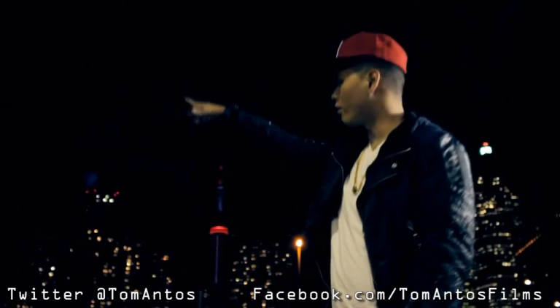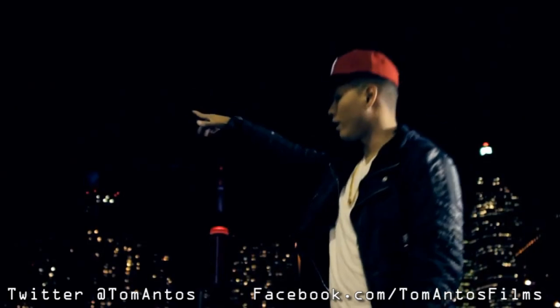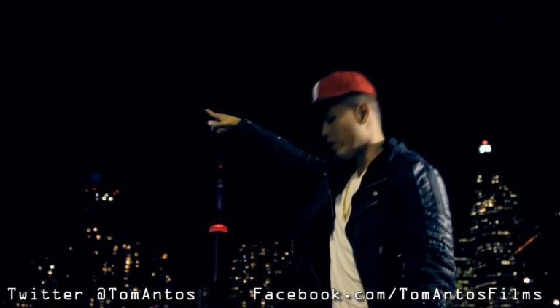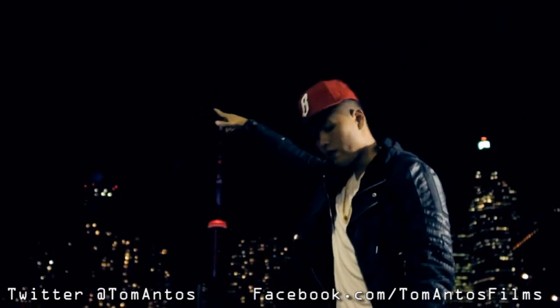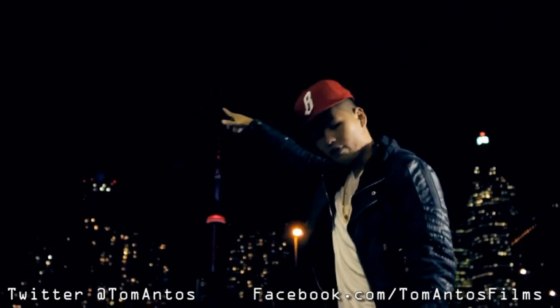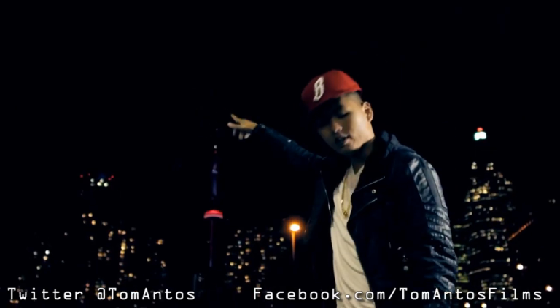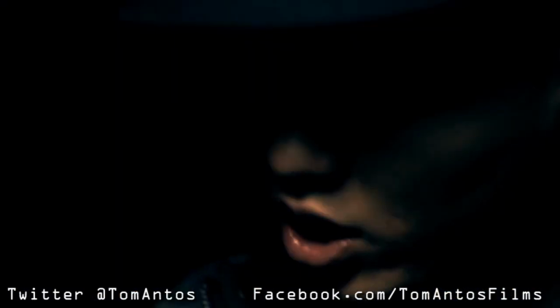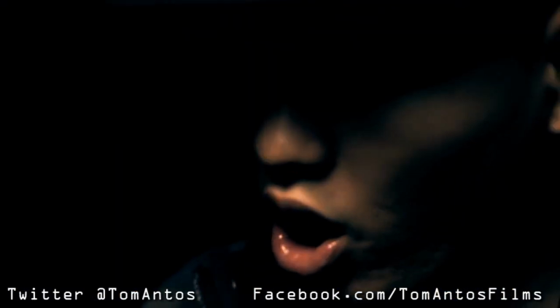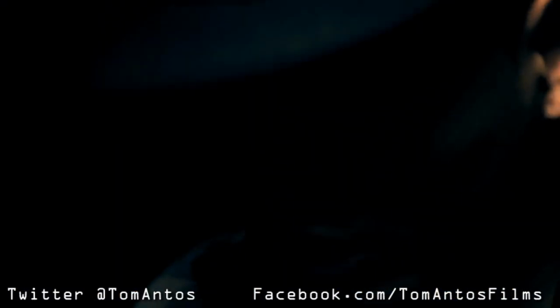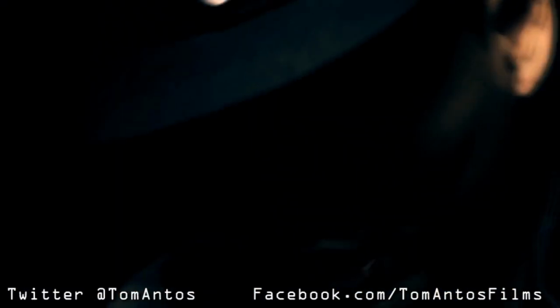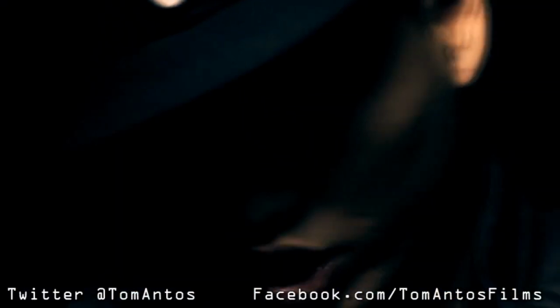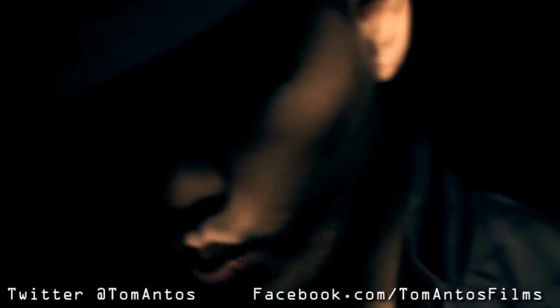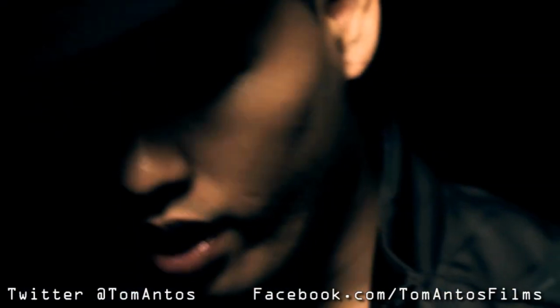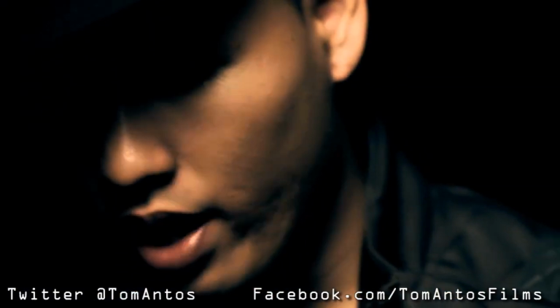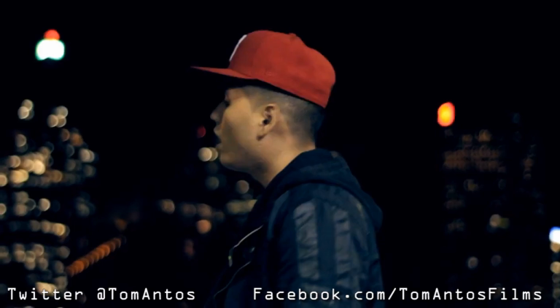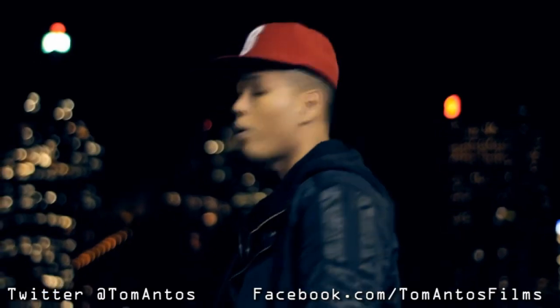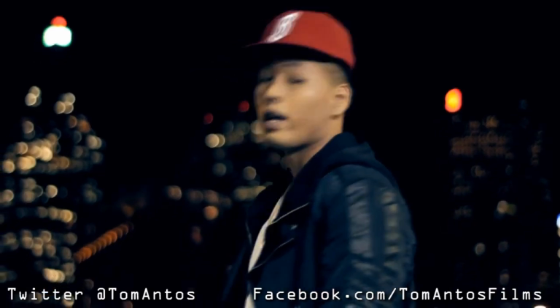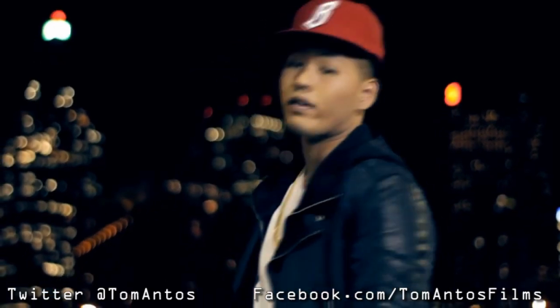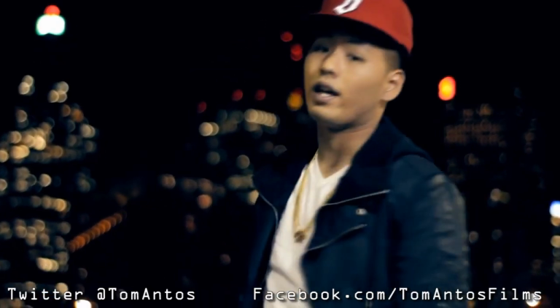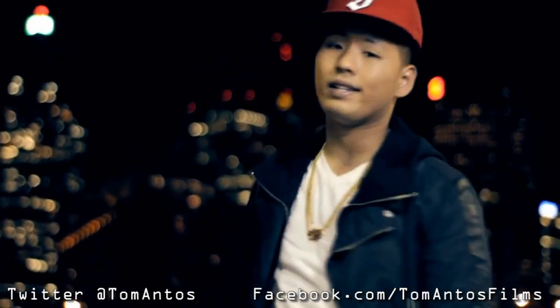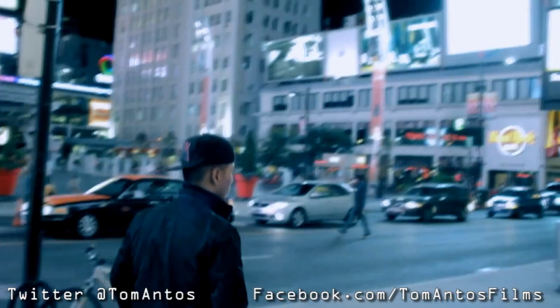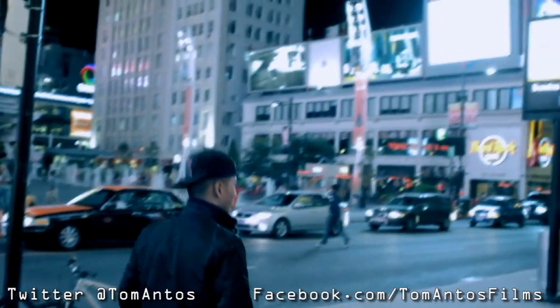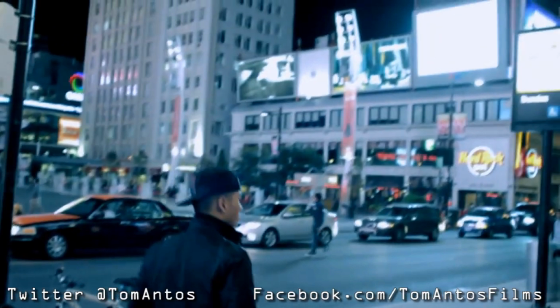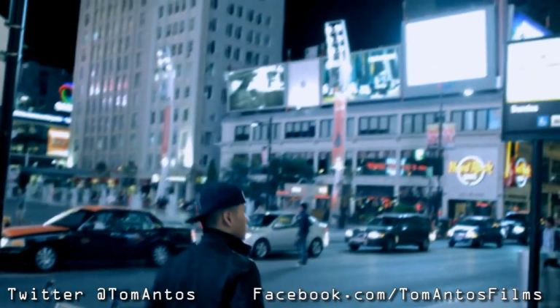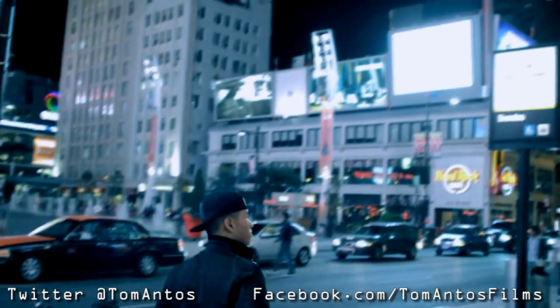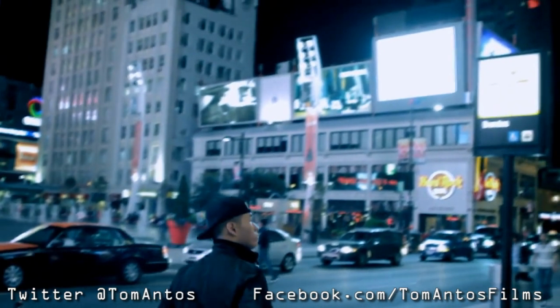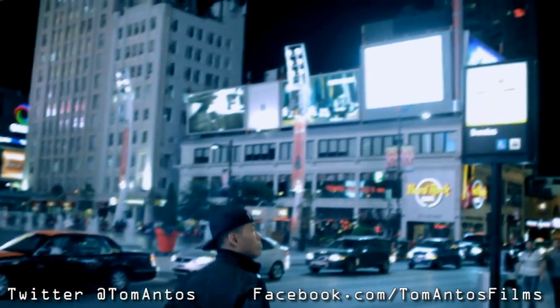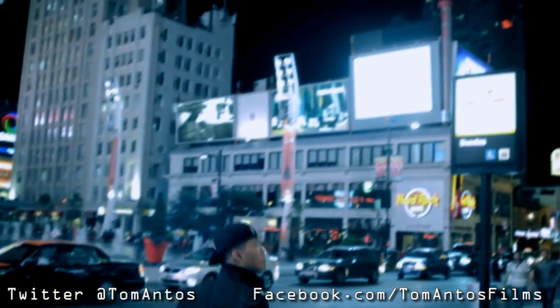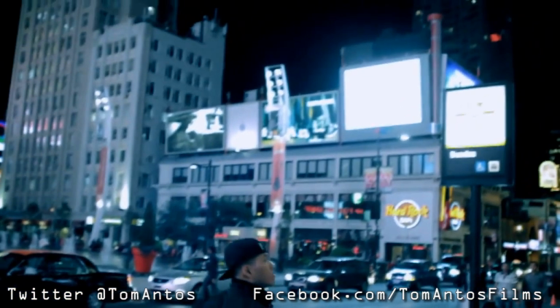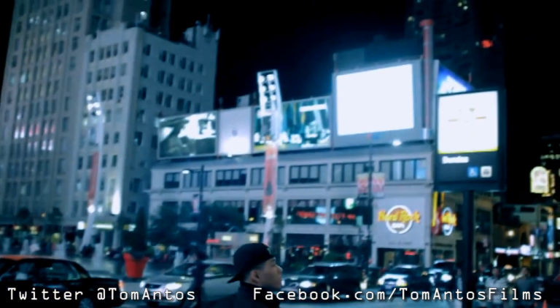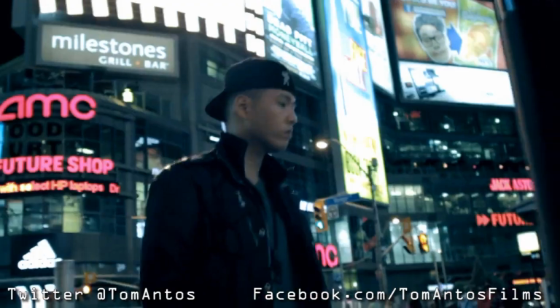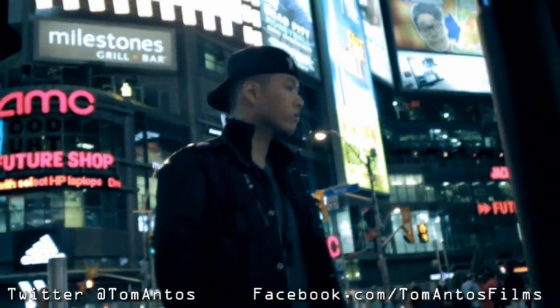Hi guys, my name is Tom Antos and today I wanted to show you how I did the music video for J-Rice titled Work Hard.